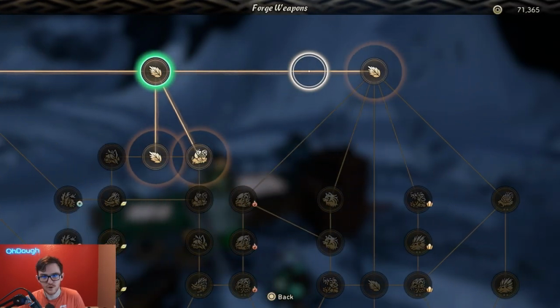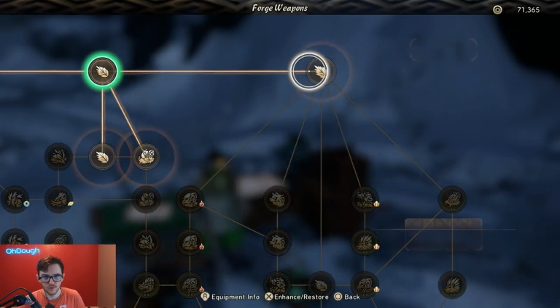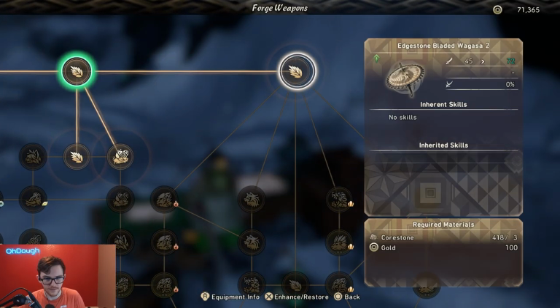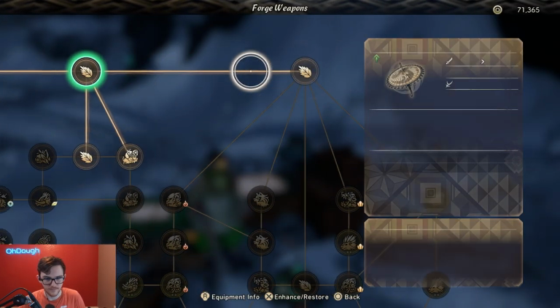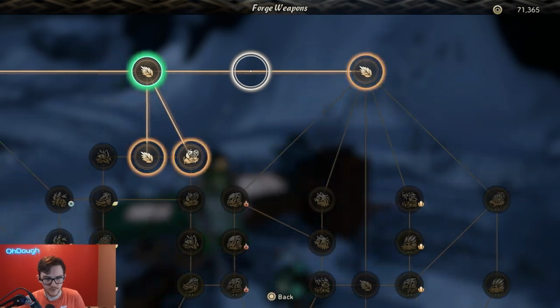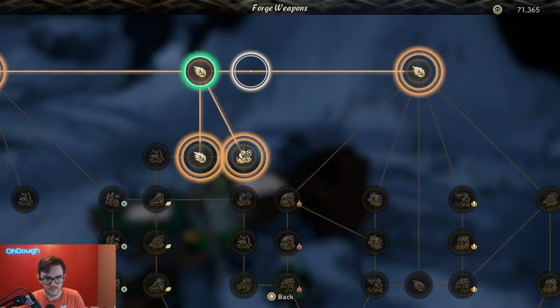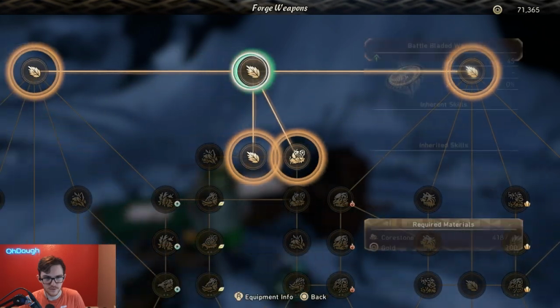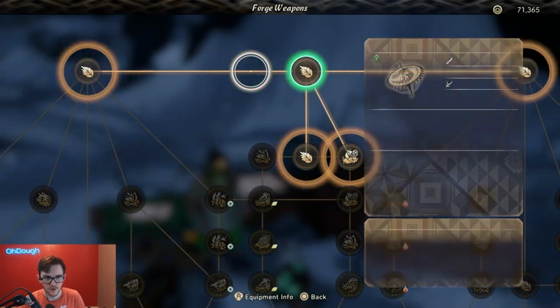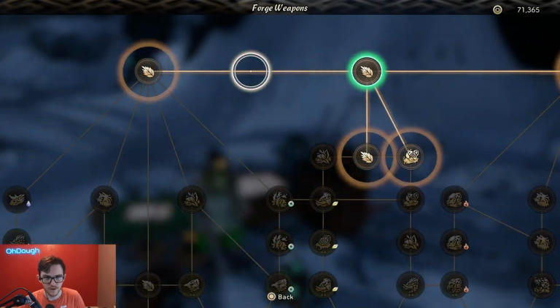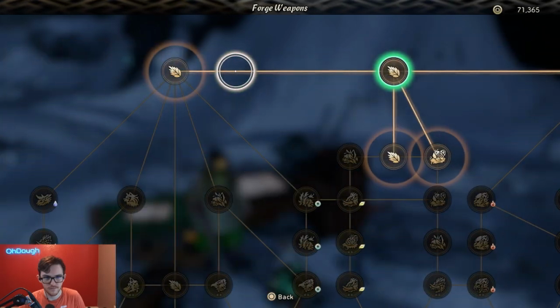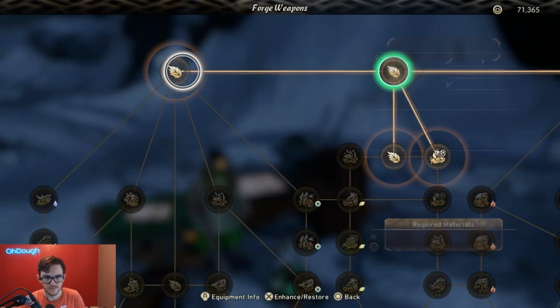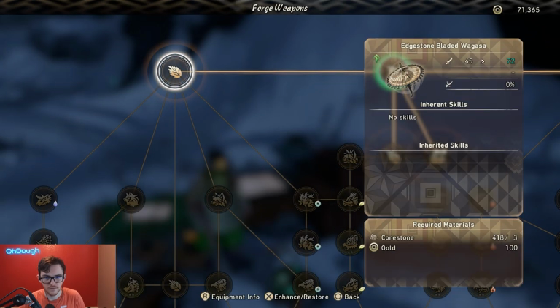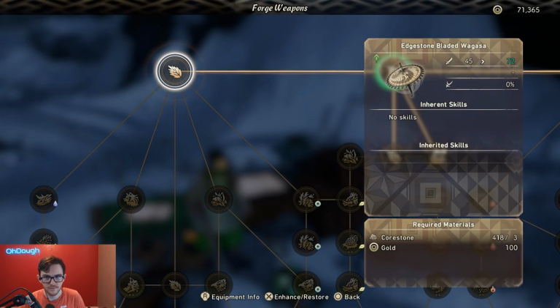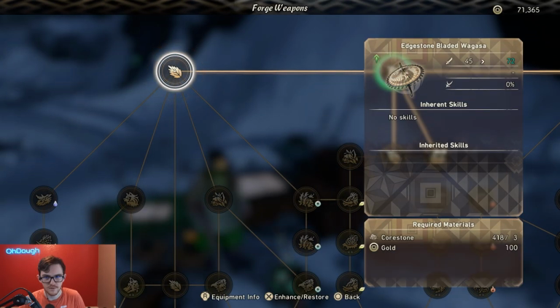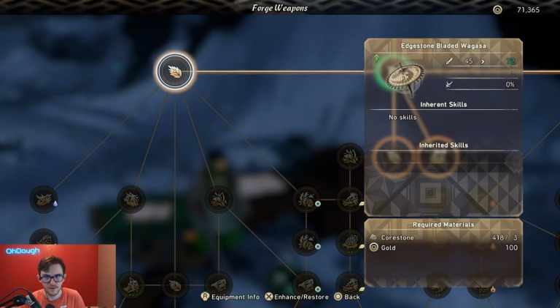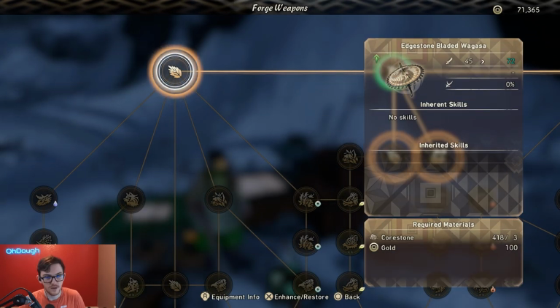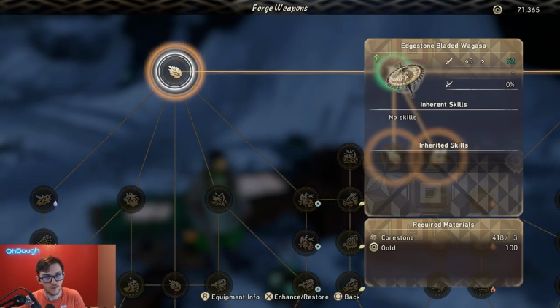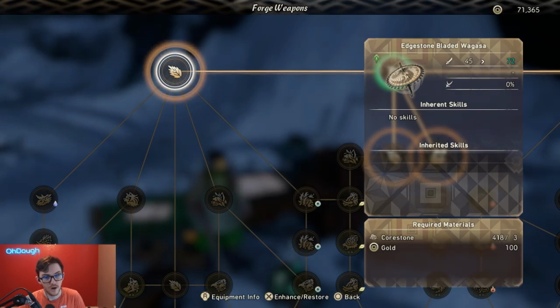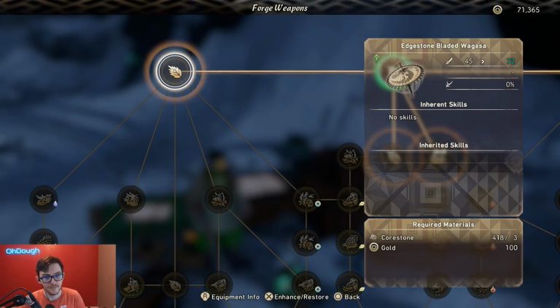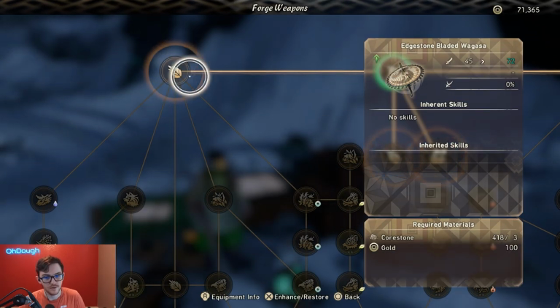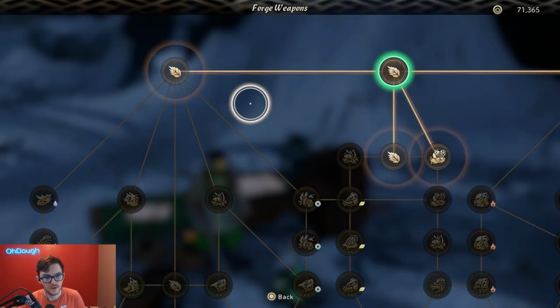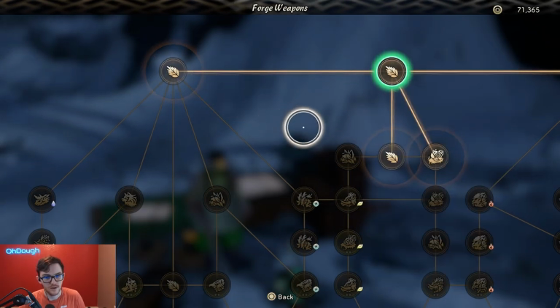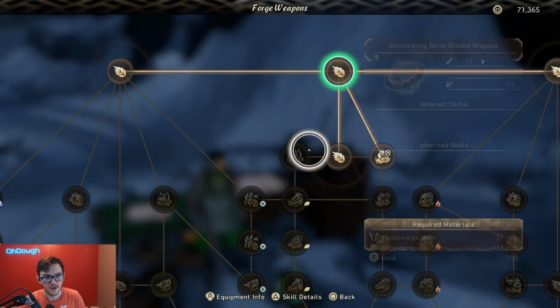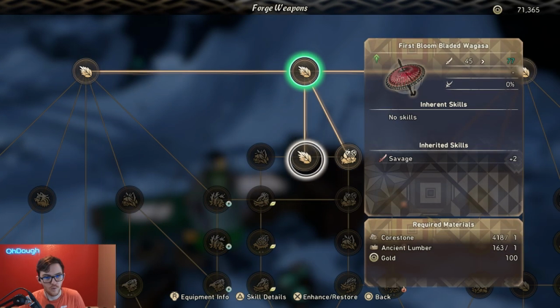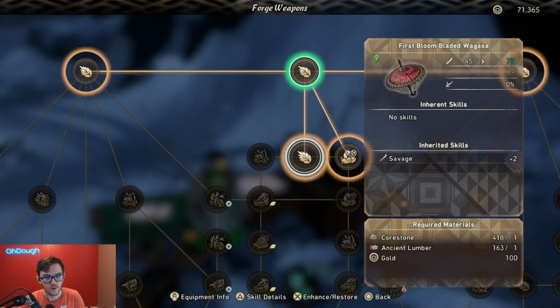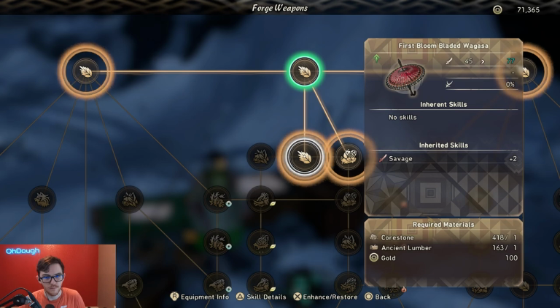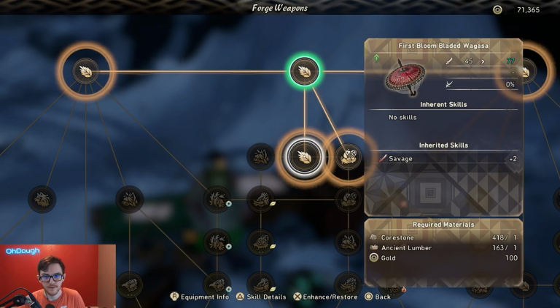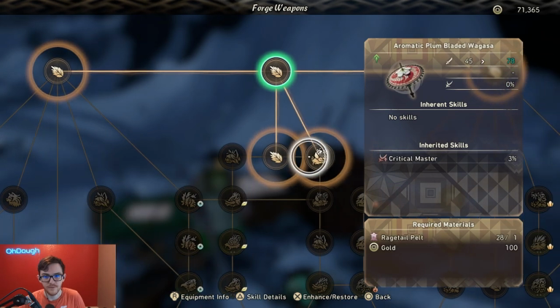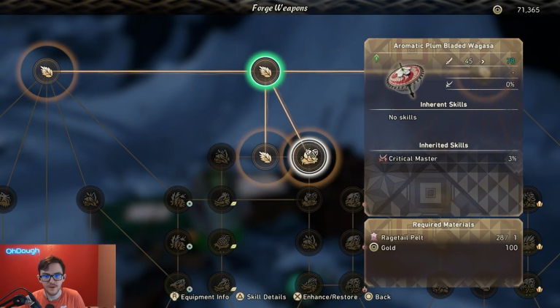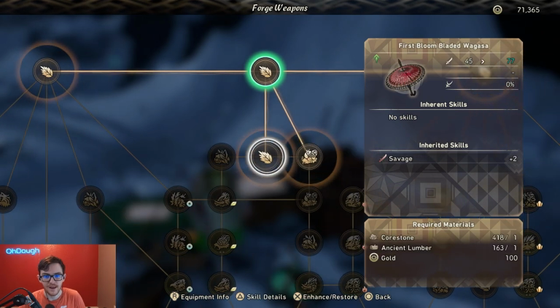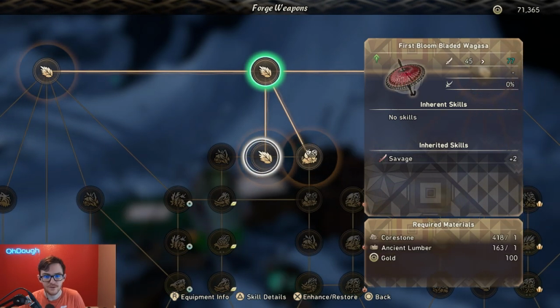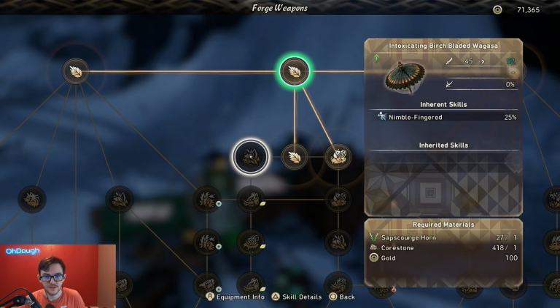You start from here and you can choose: you're going to go right, which gives you no buff; left, which also gives you no buff but you get more raw damage; or you're going to go bottom, where you get inherited skills.